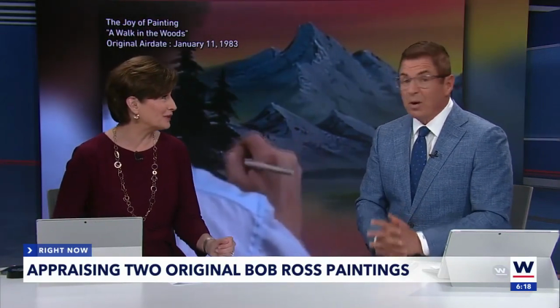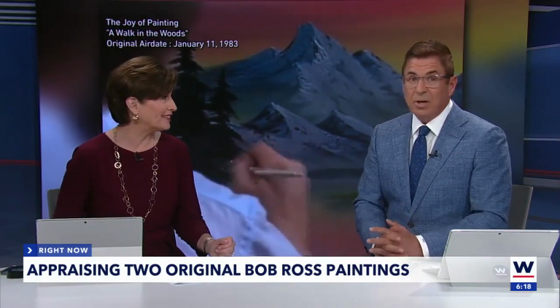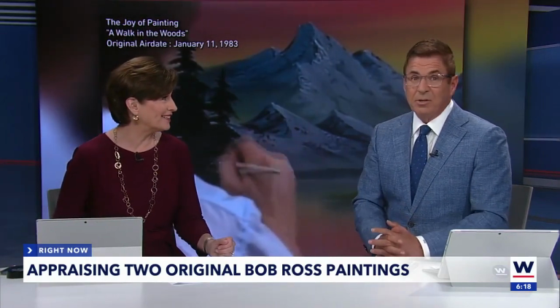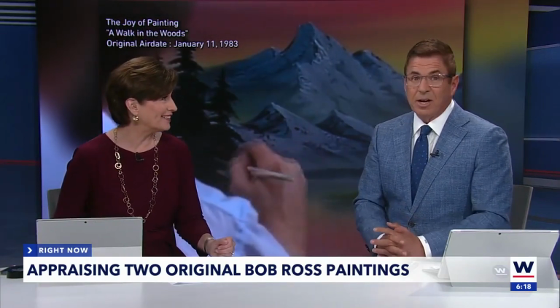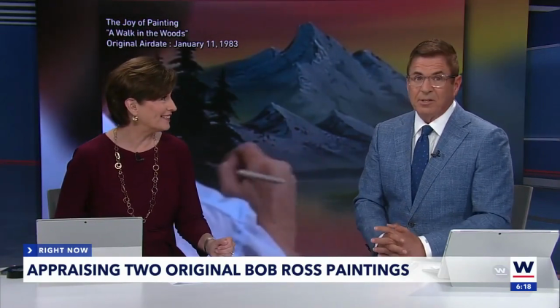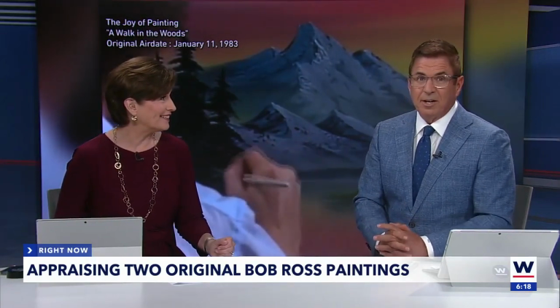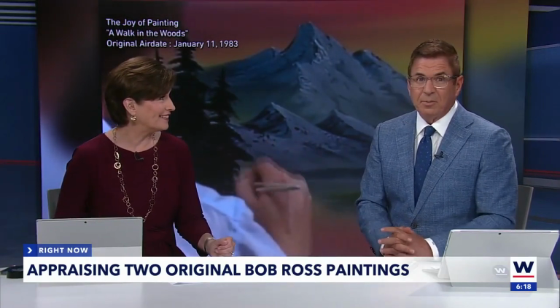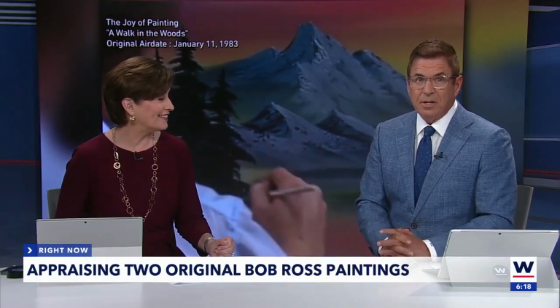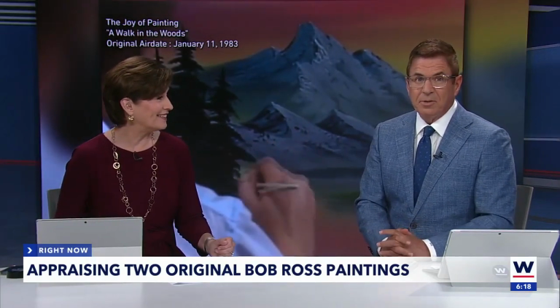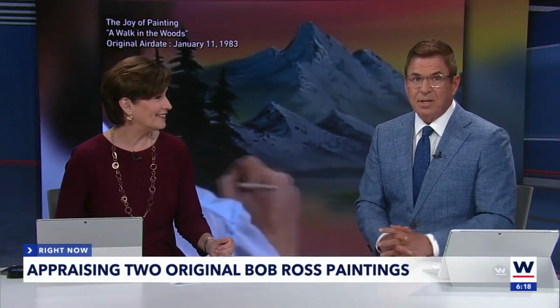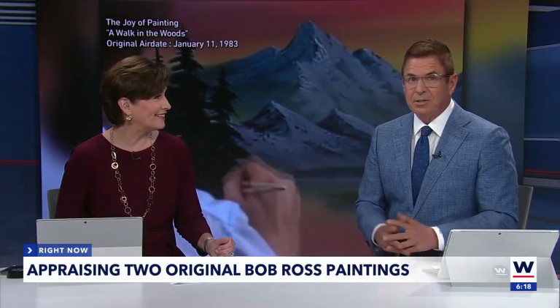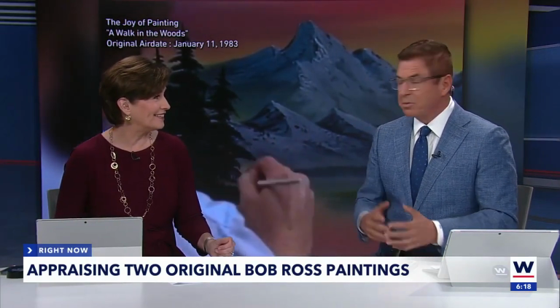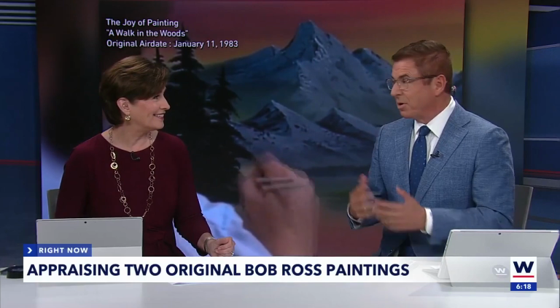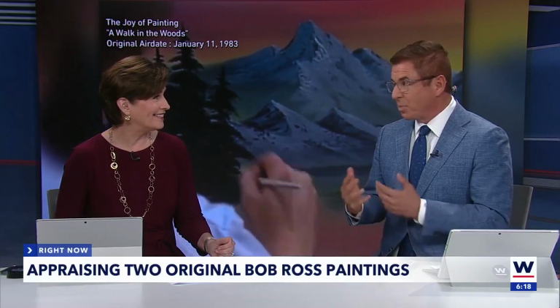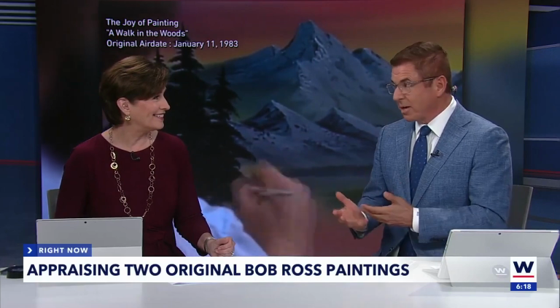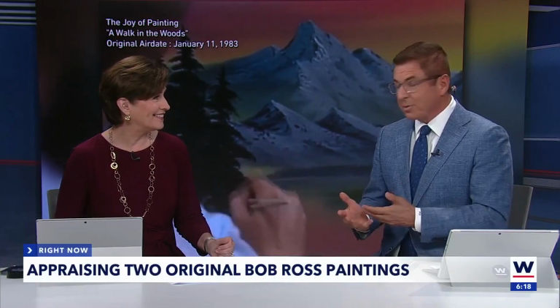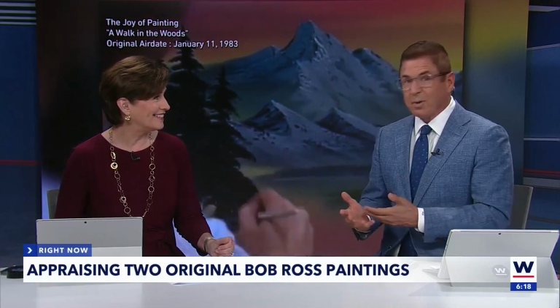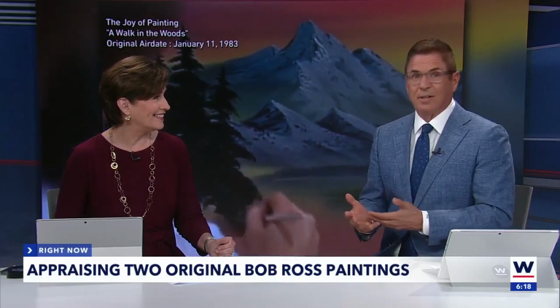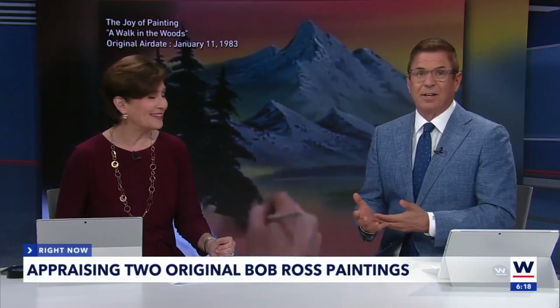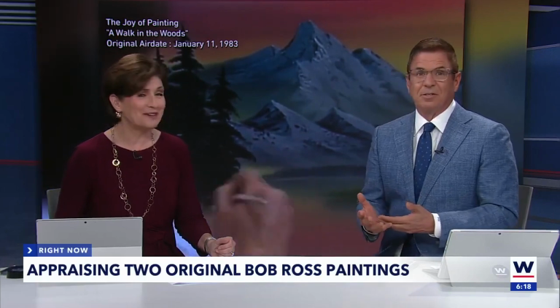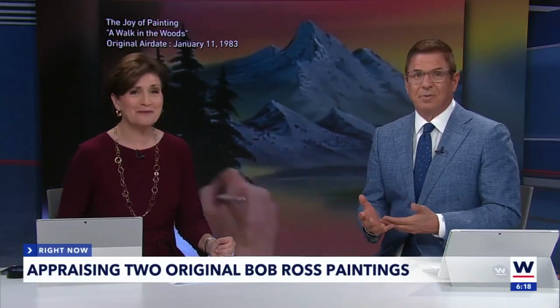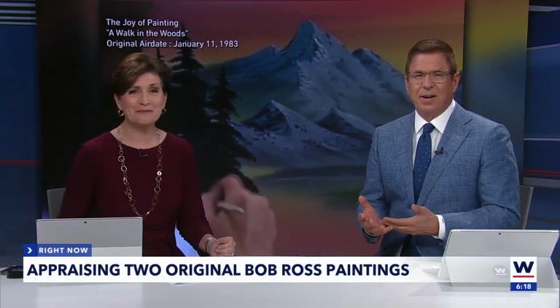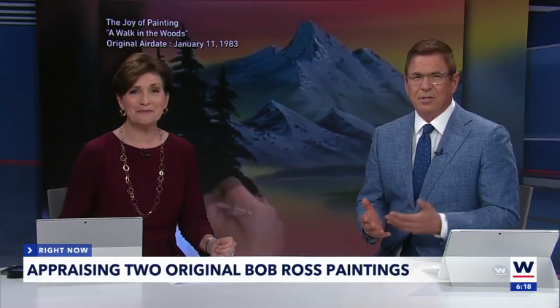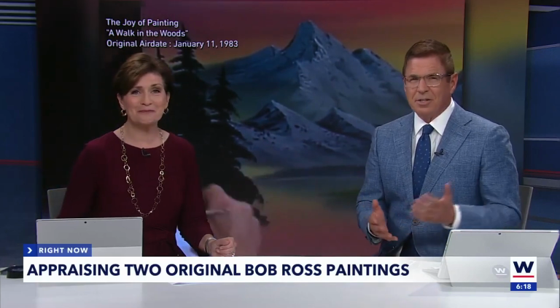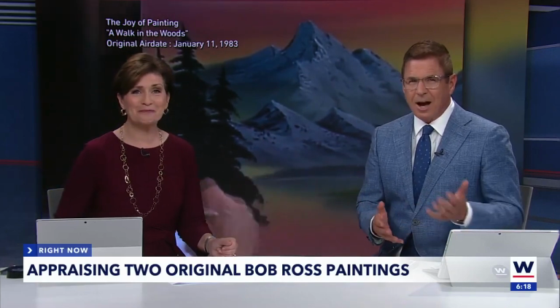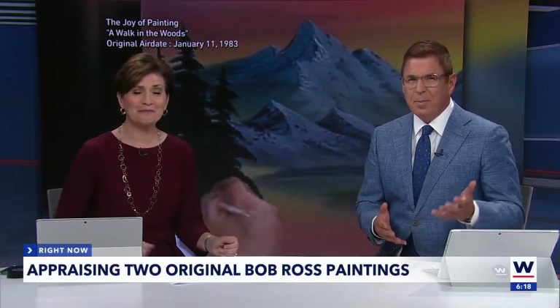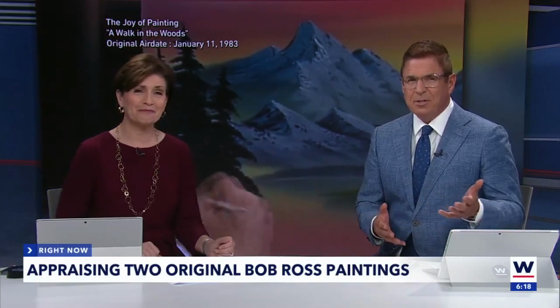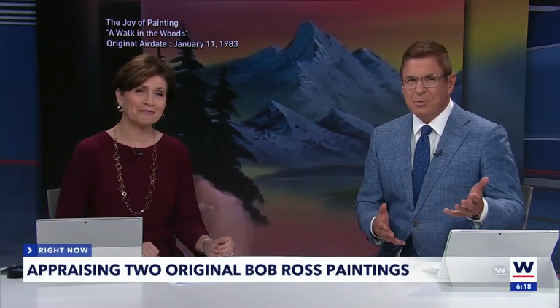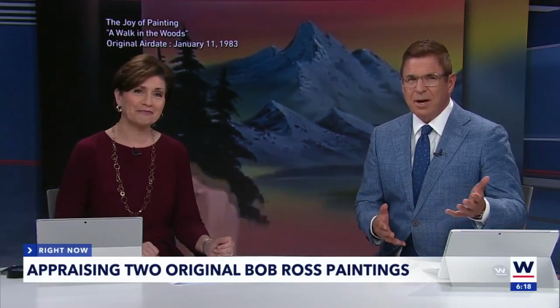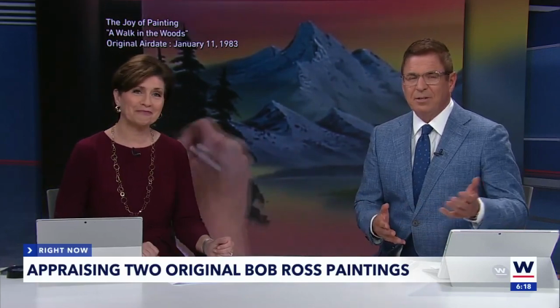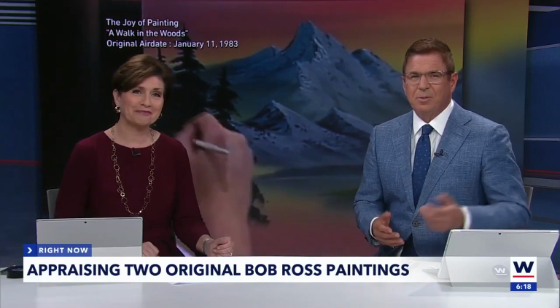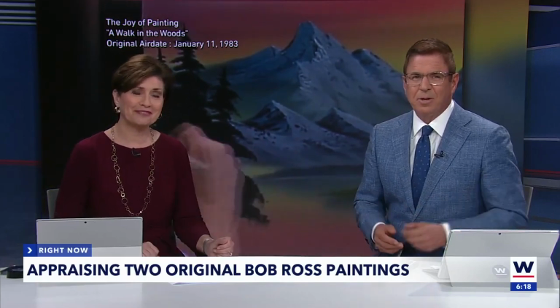Wink News anchor Taylor Petras takes us through the appraisal process to find out just how much these paintings are worth.